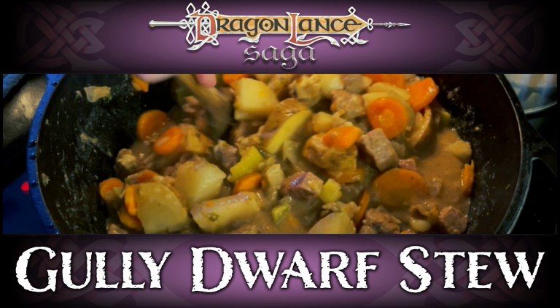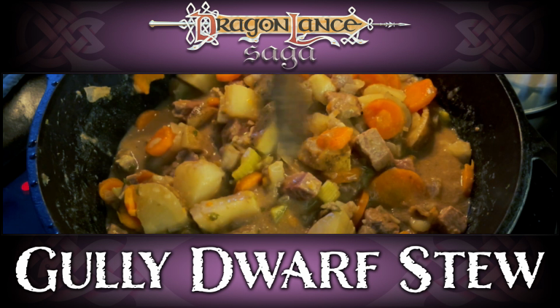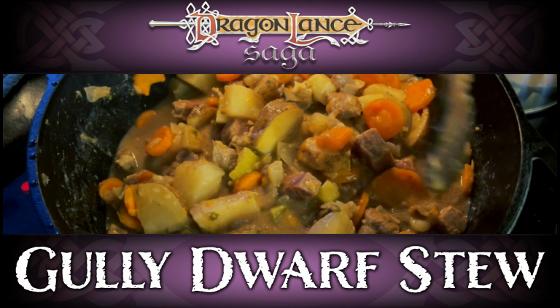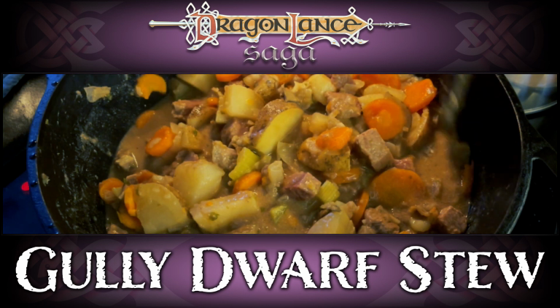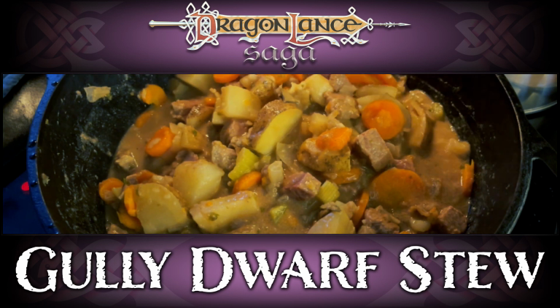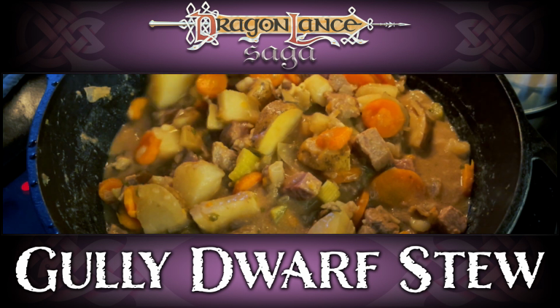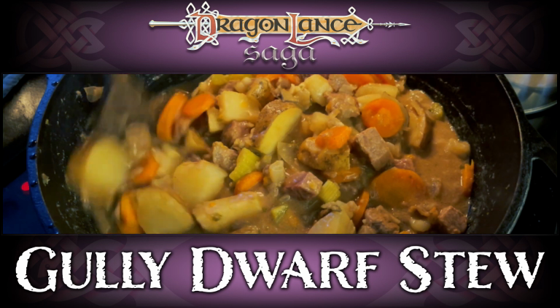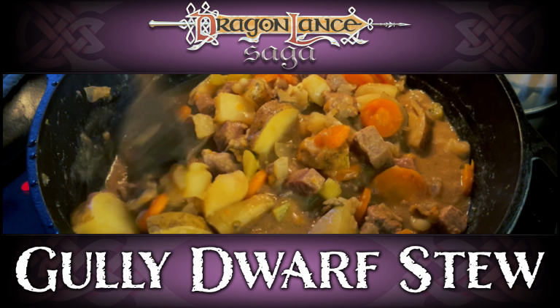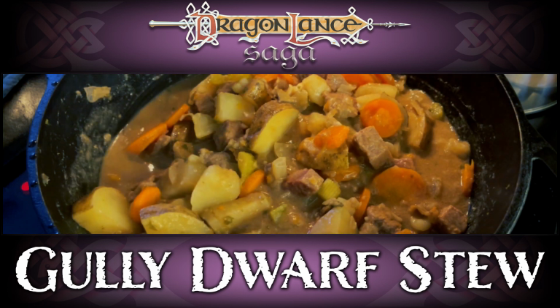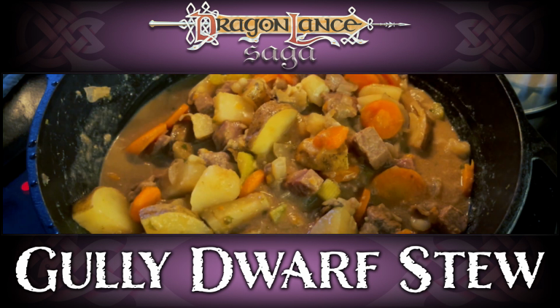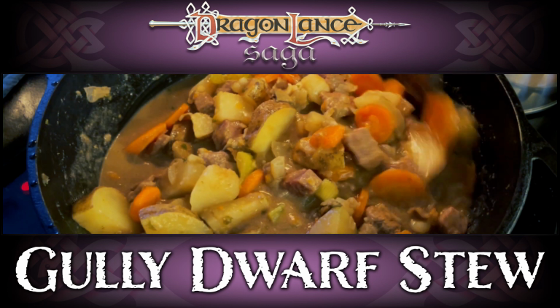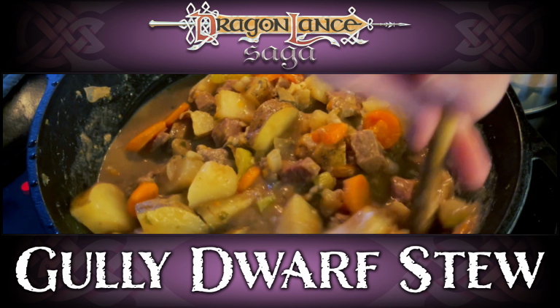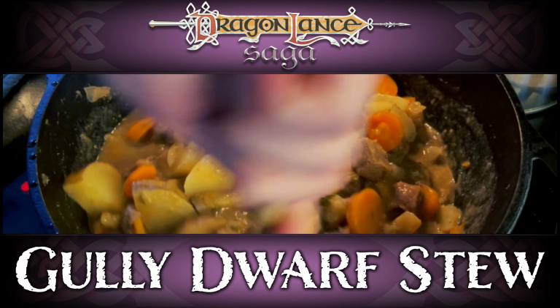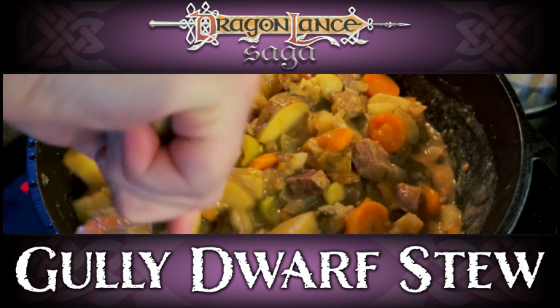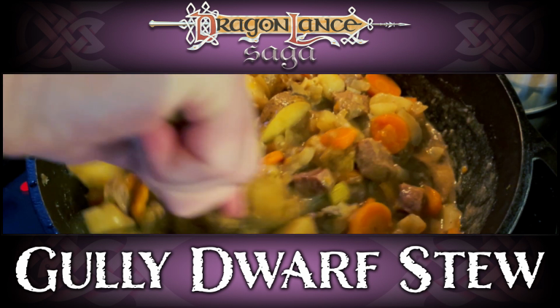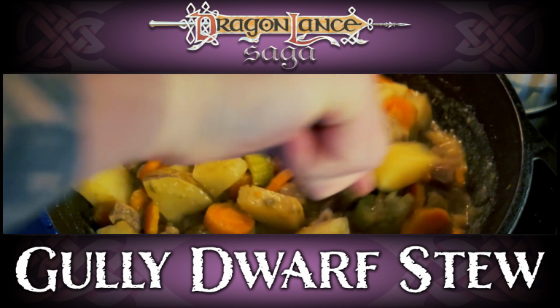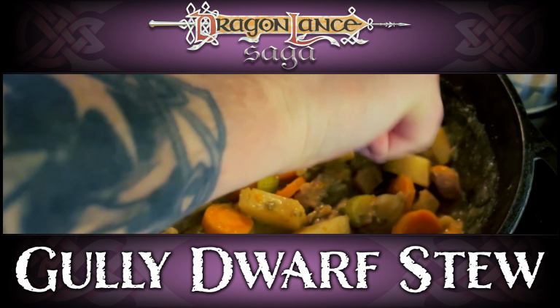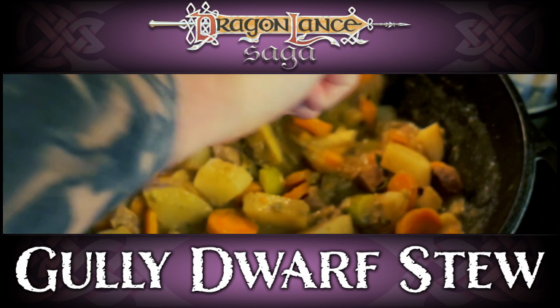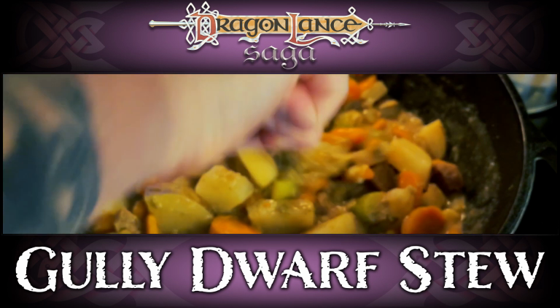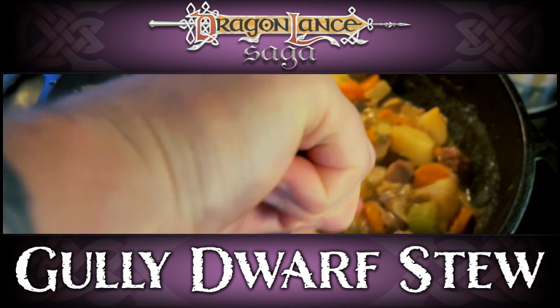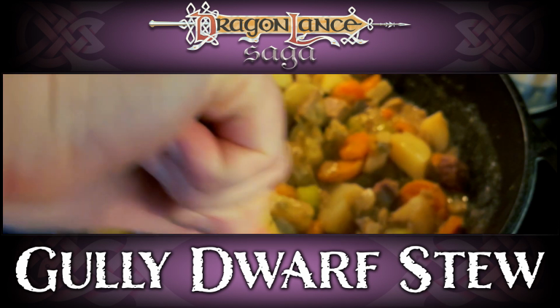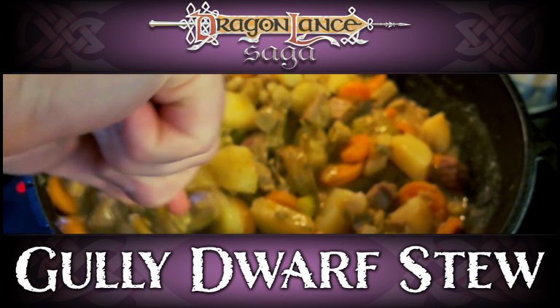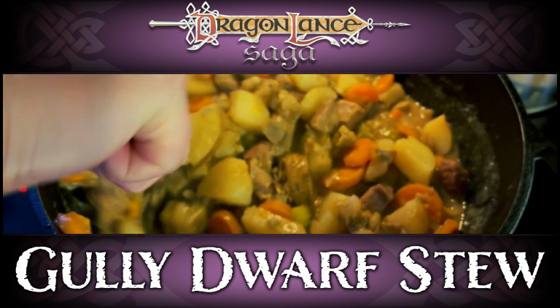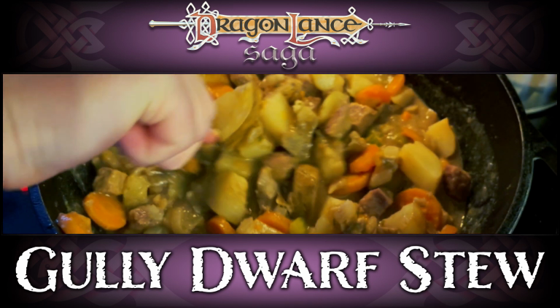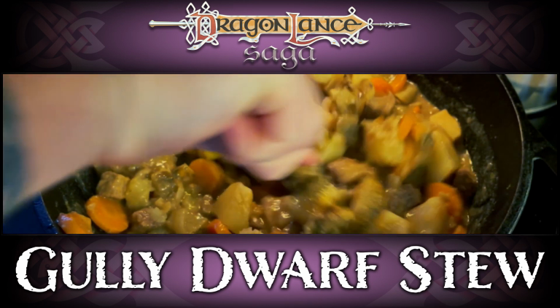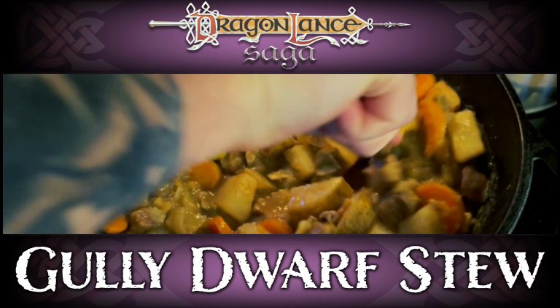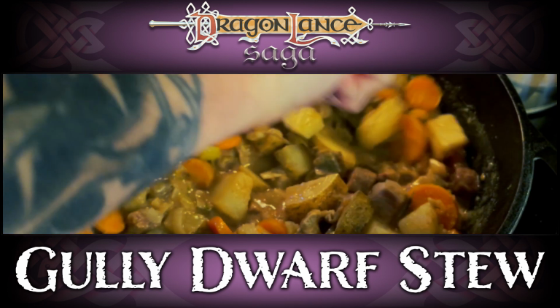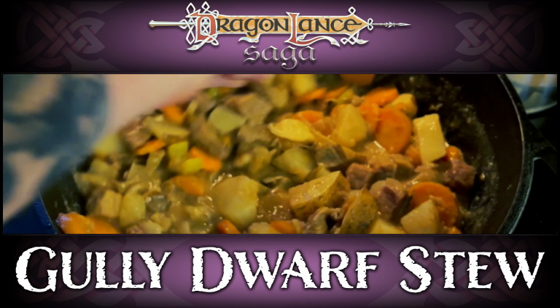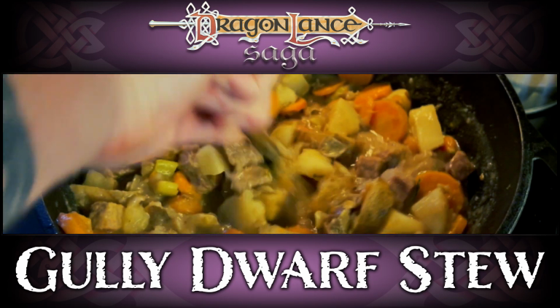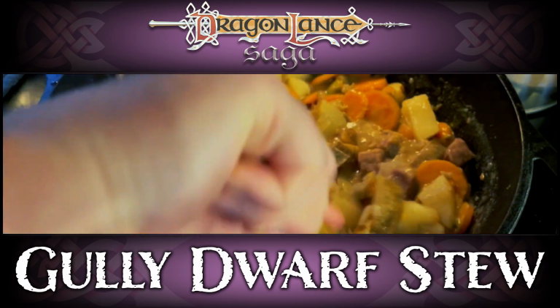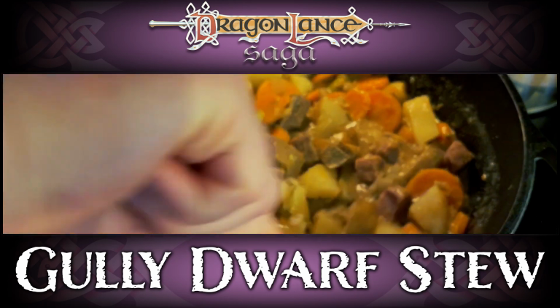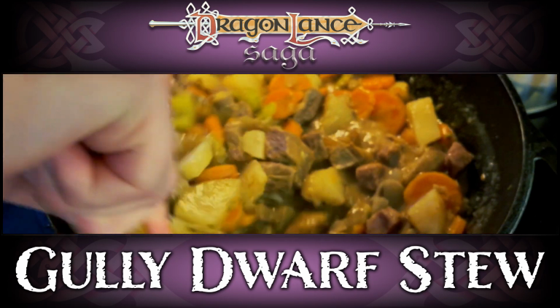Stew is unattractive to begin with. Add in gully dwarf ingredients, and now it's barely edible.